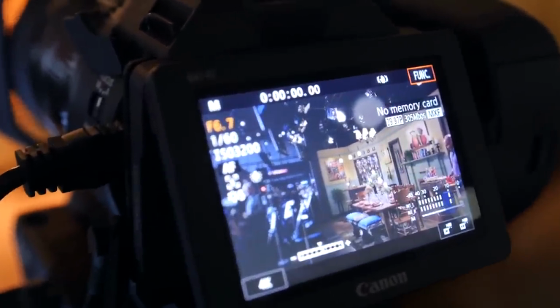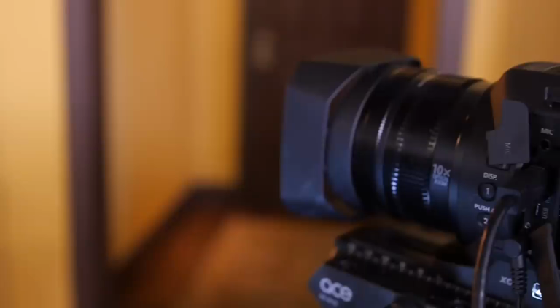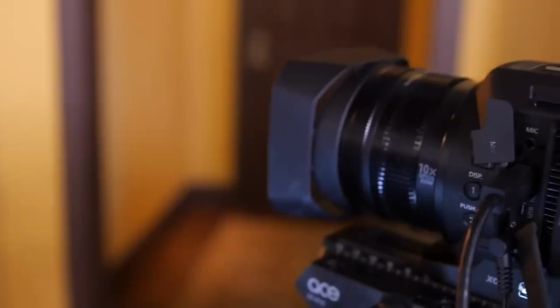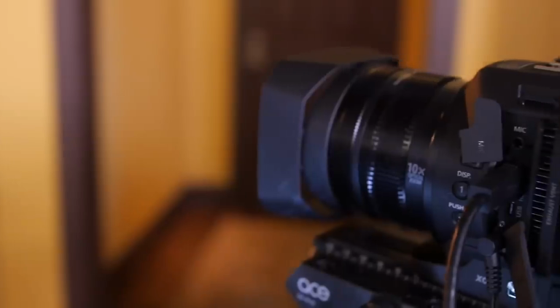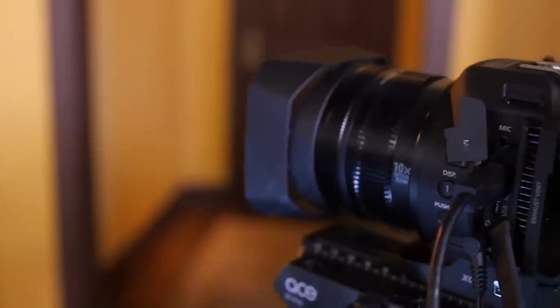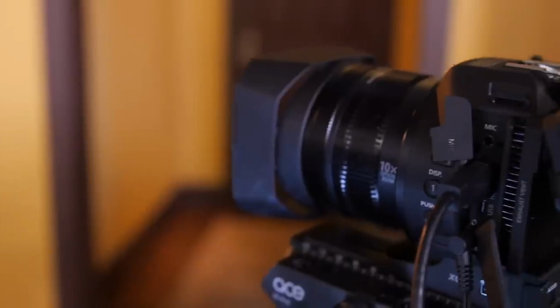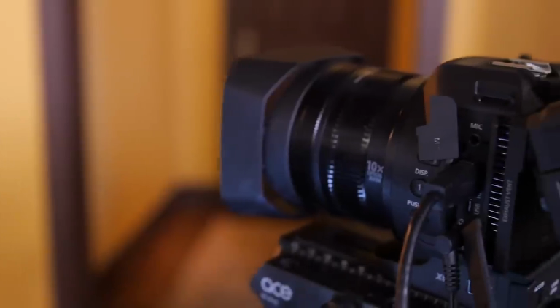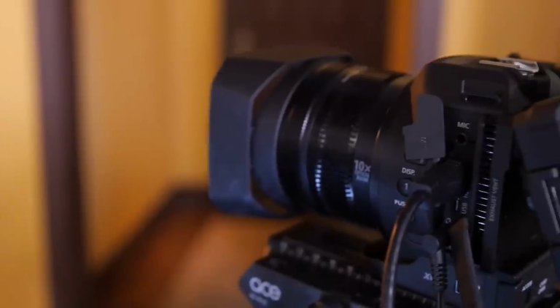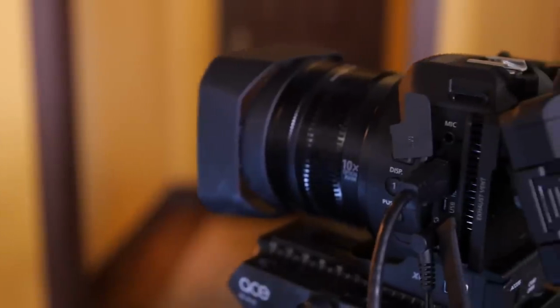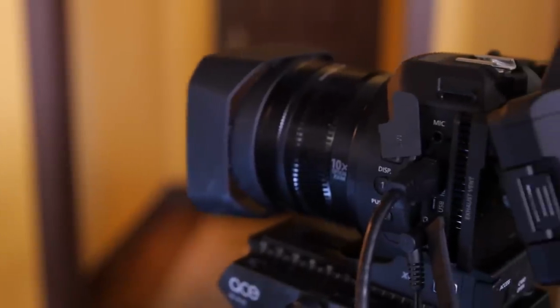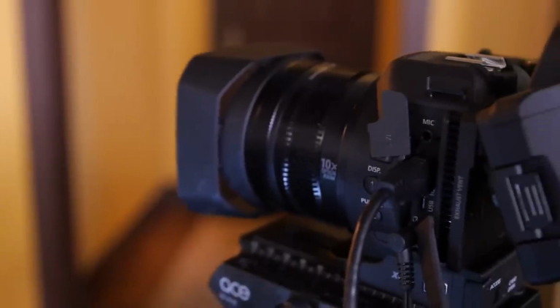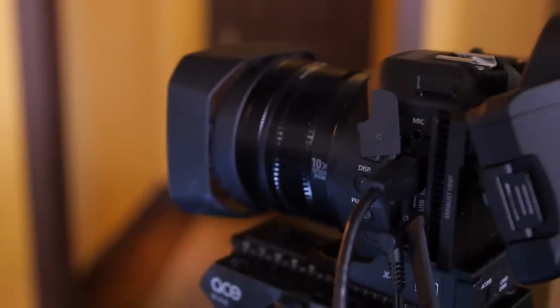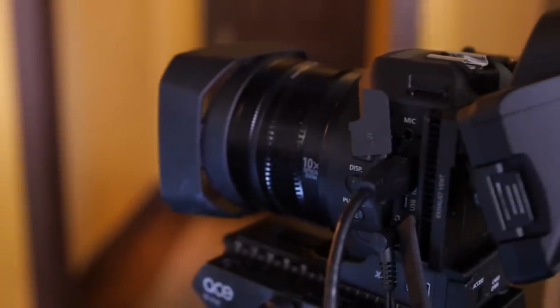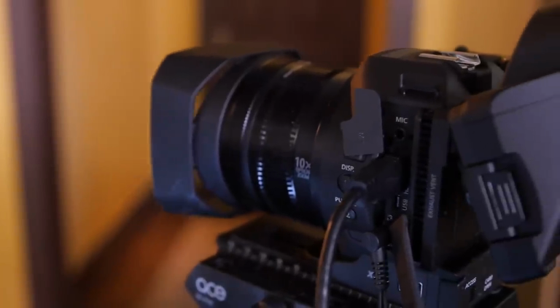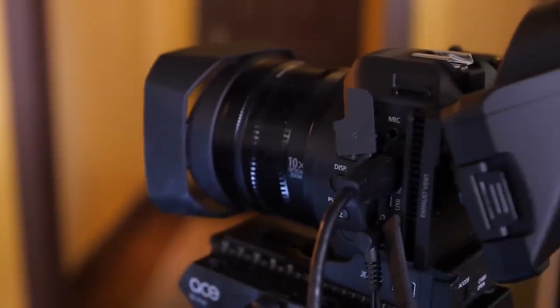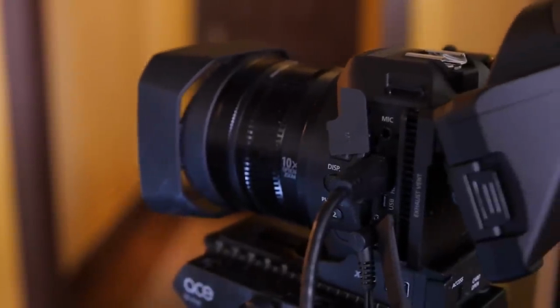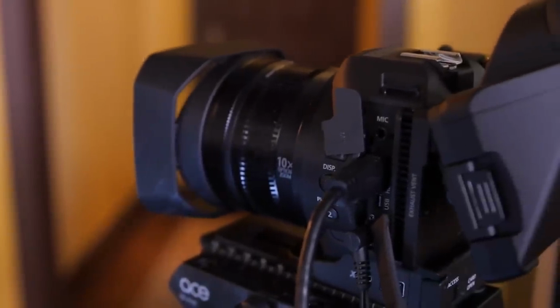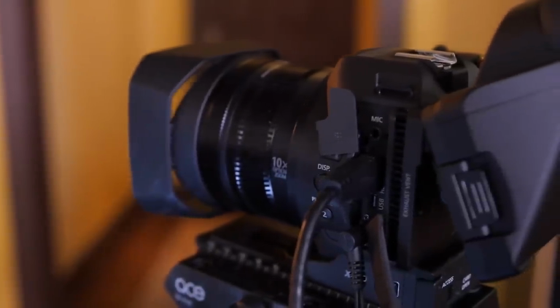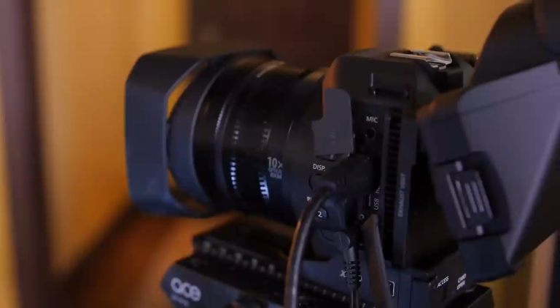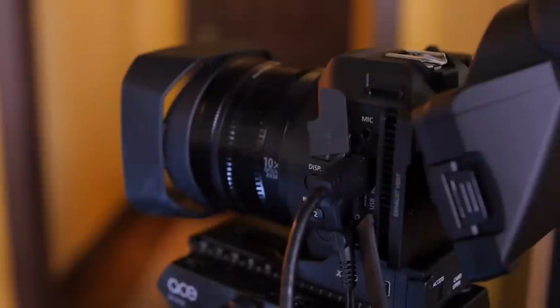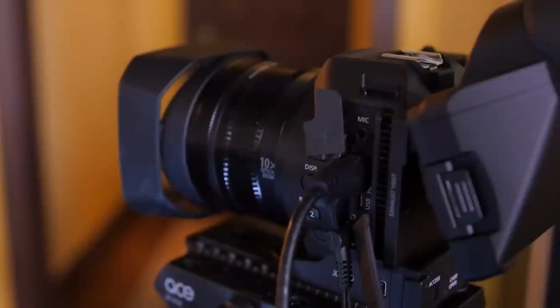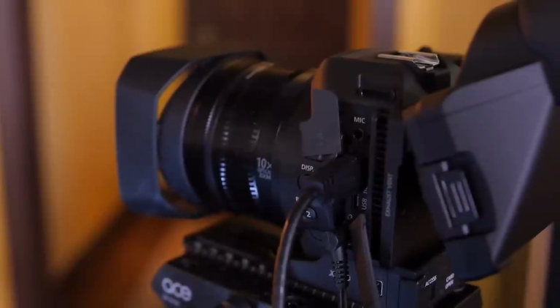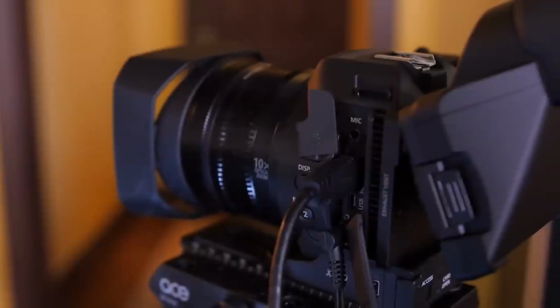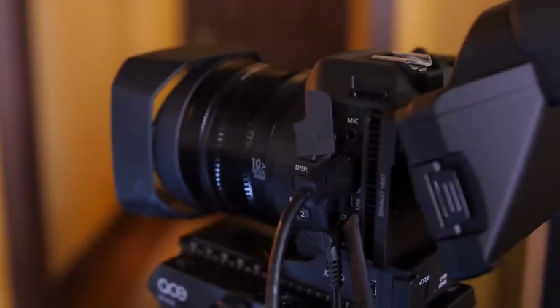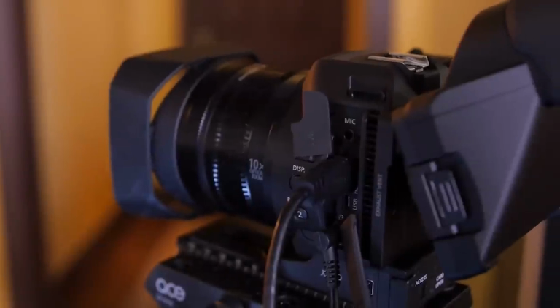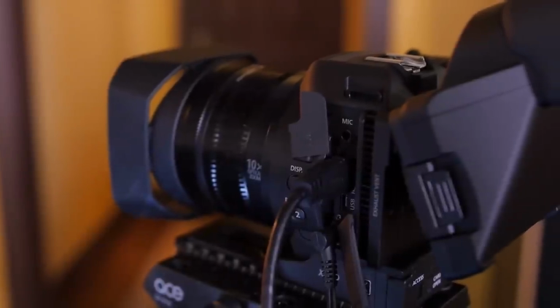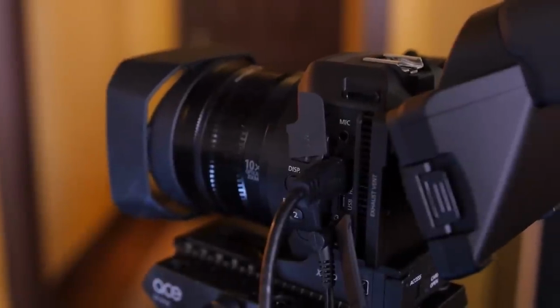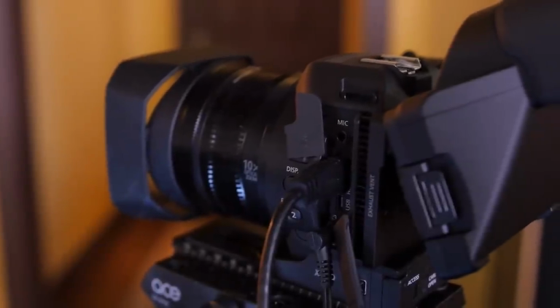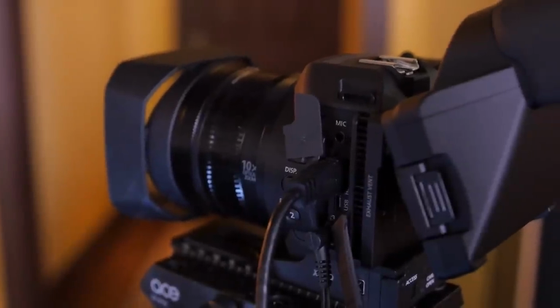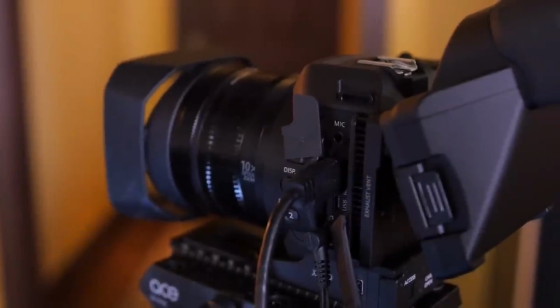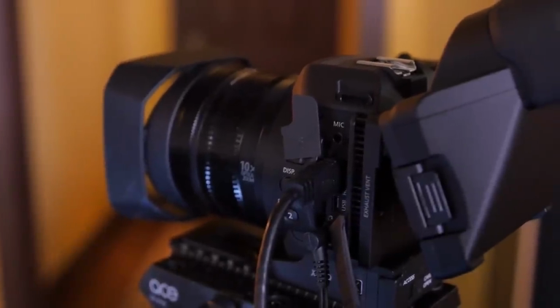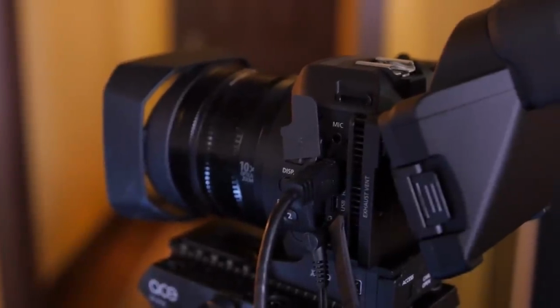On the right-hand side of the camera, it has a mic jack, HDMI out, USB, and a DC power in.